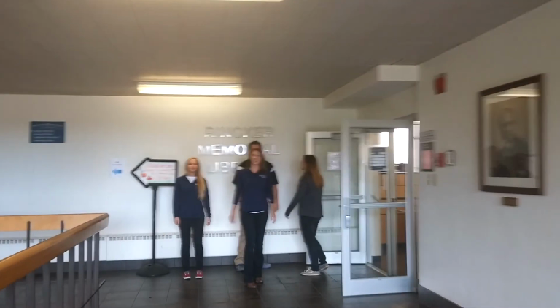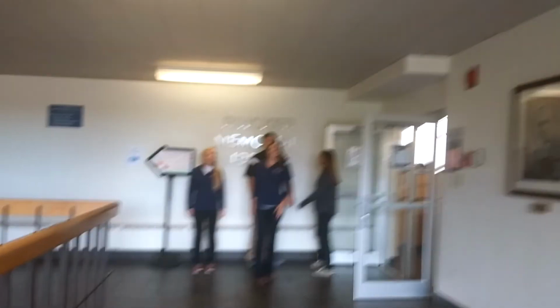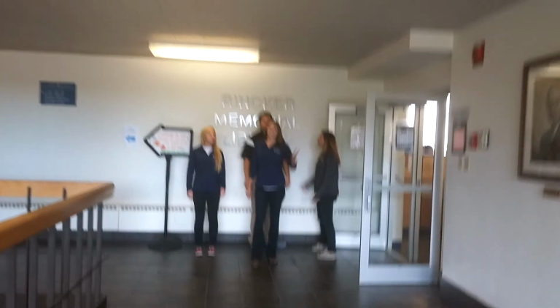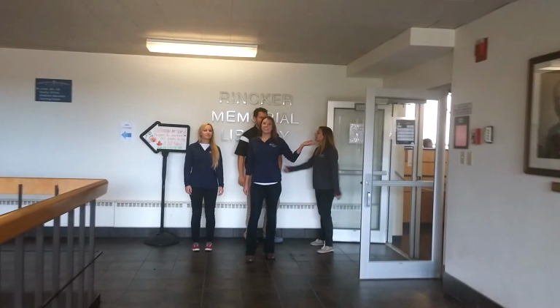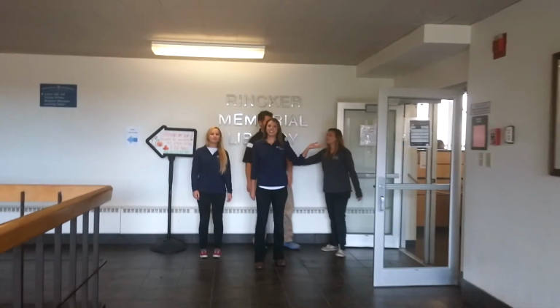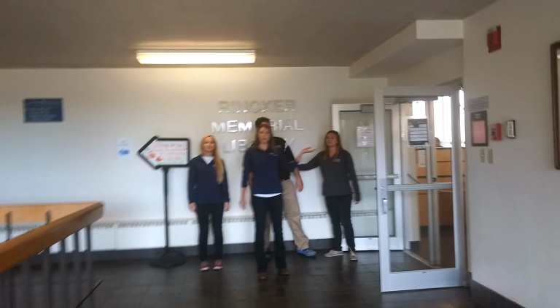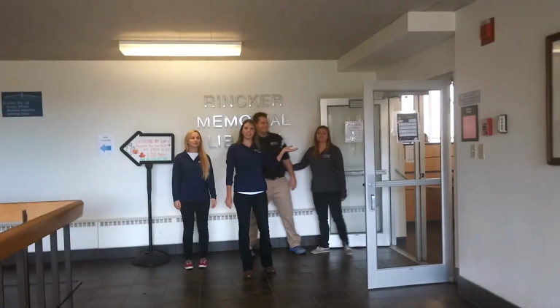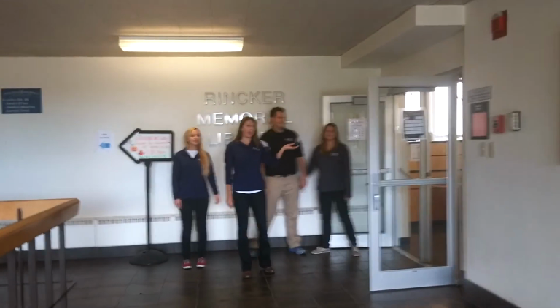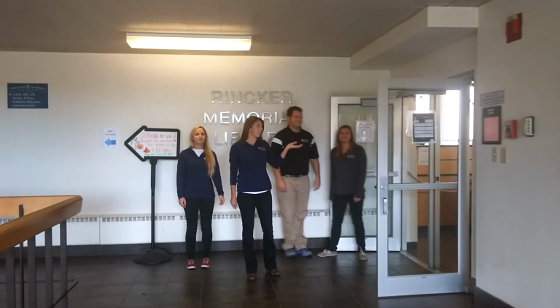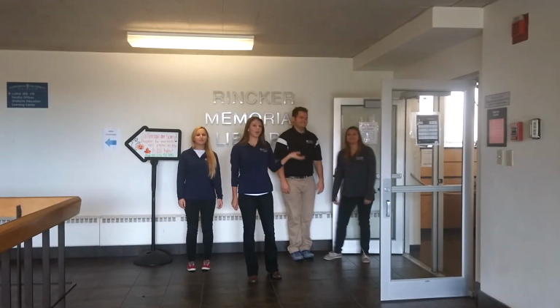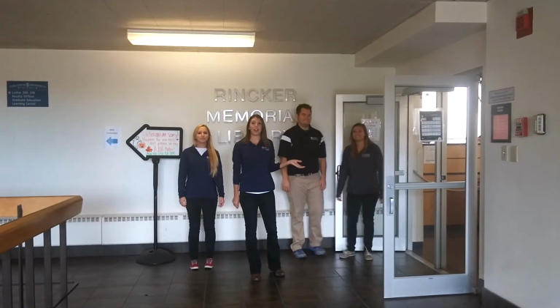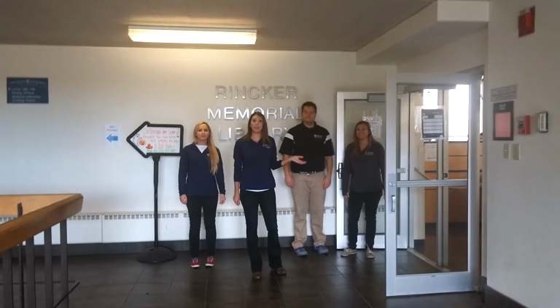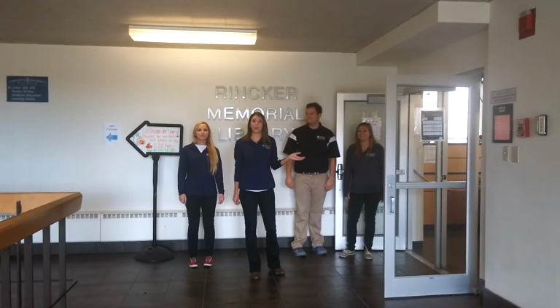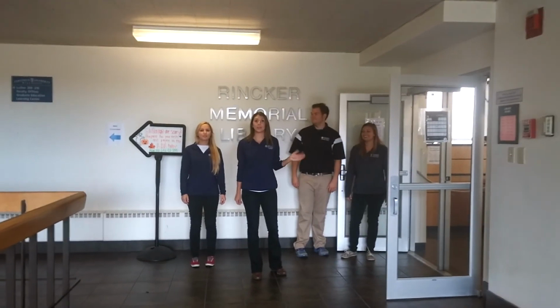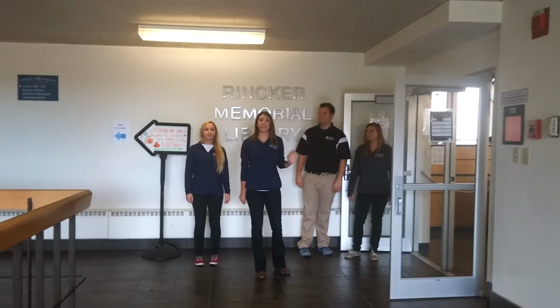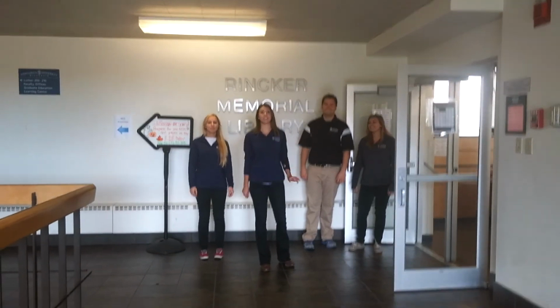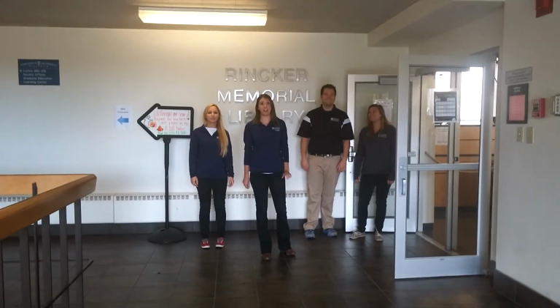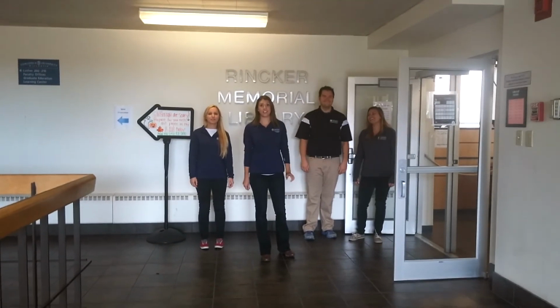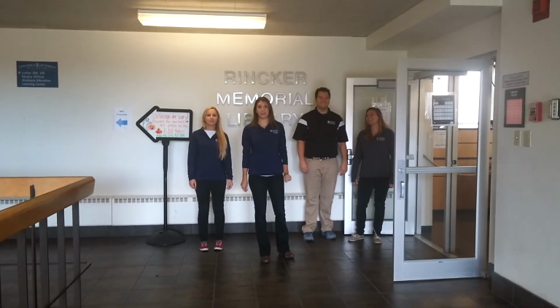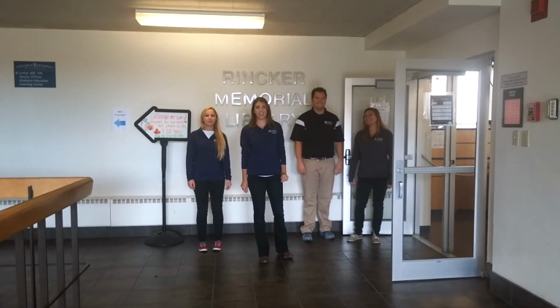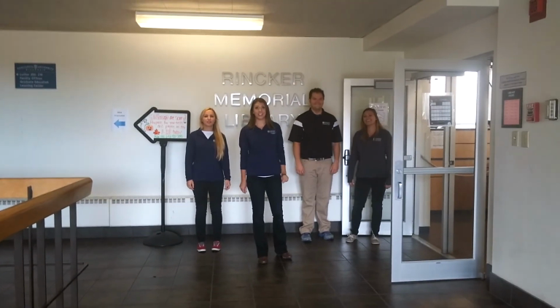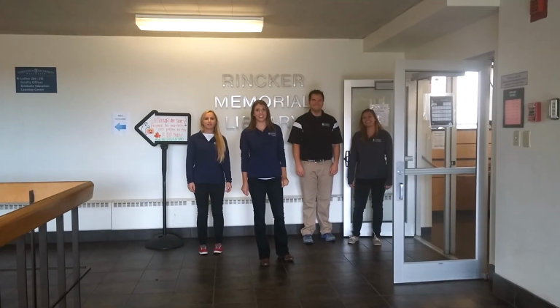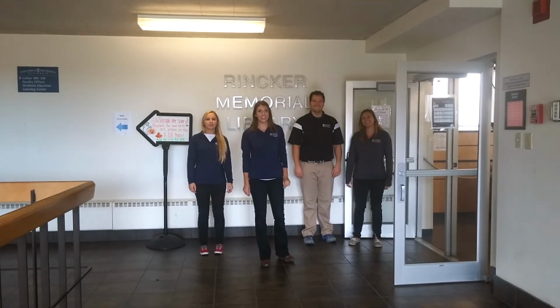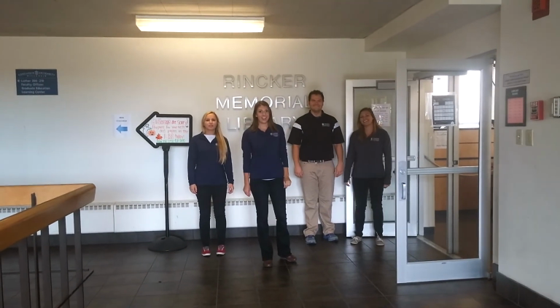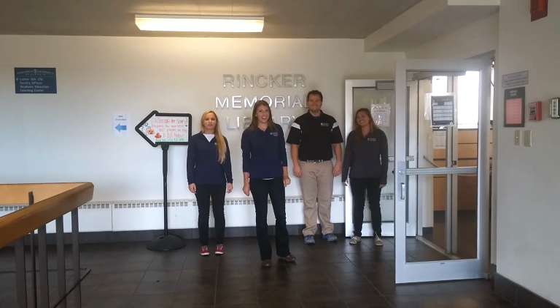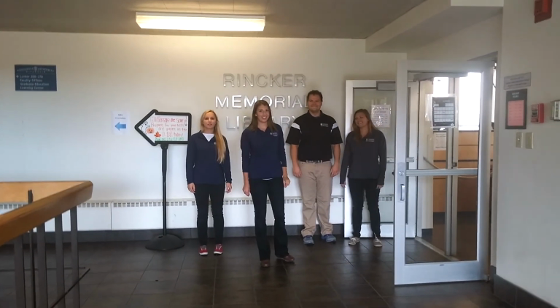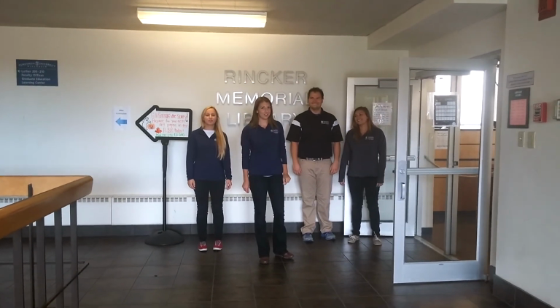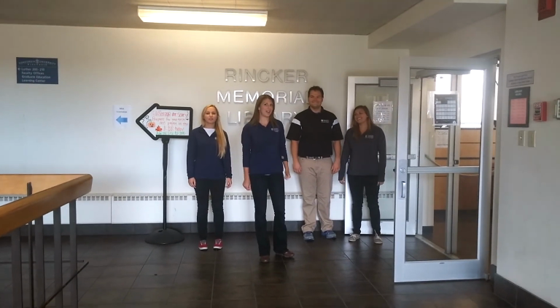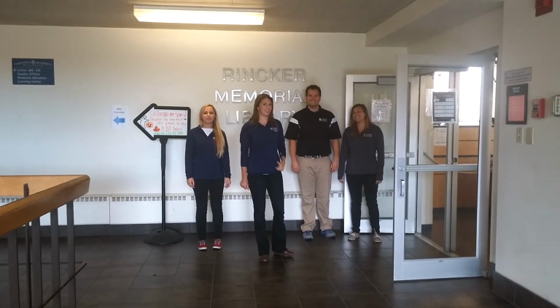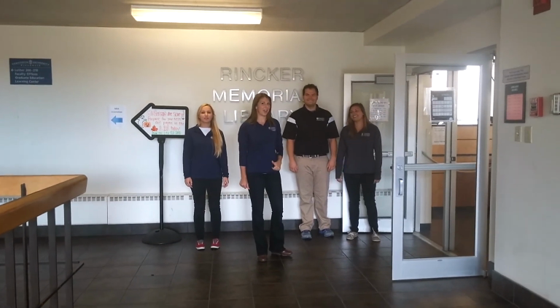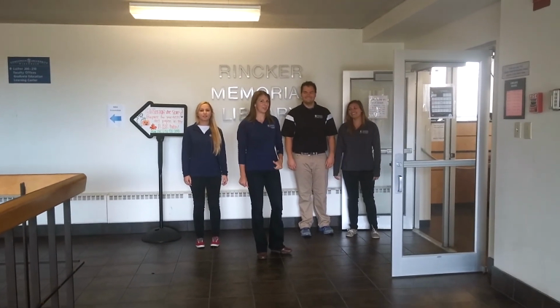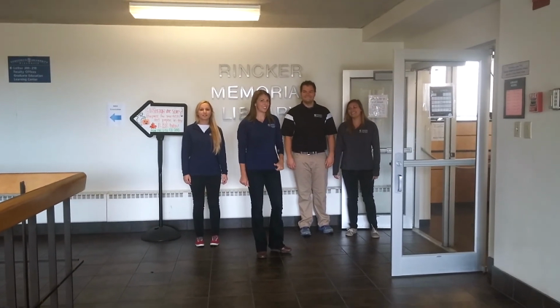This is our library where we spend a lot of time studying and all the magic happens.